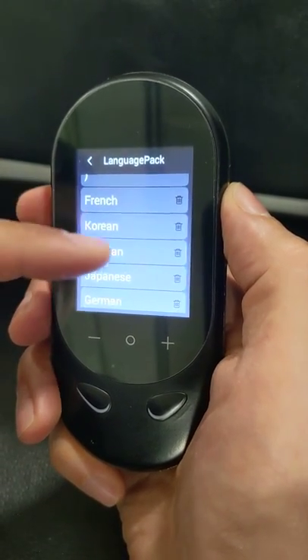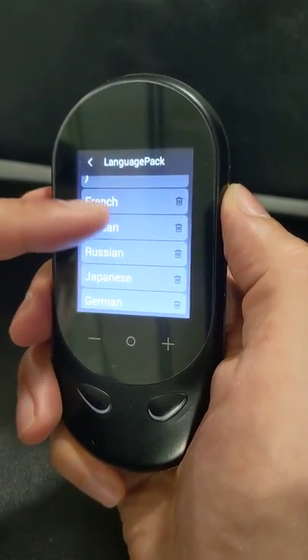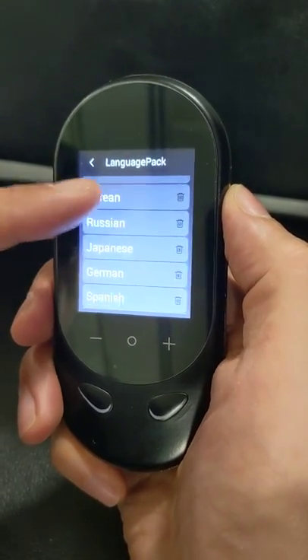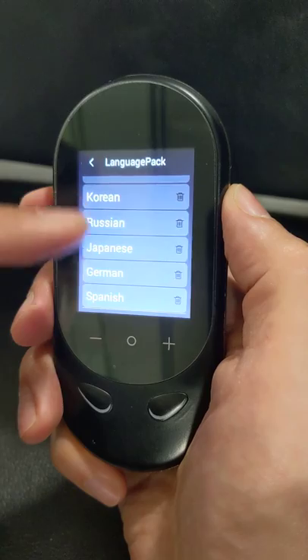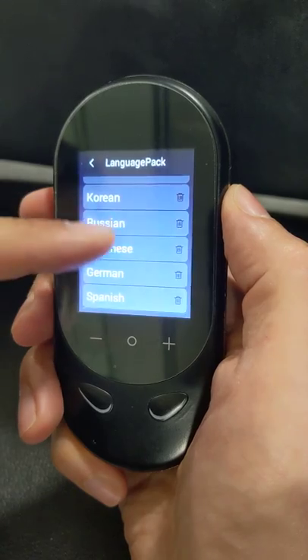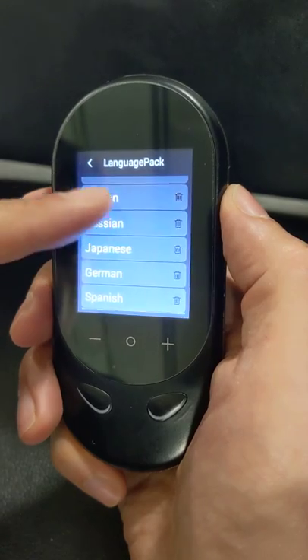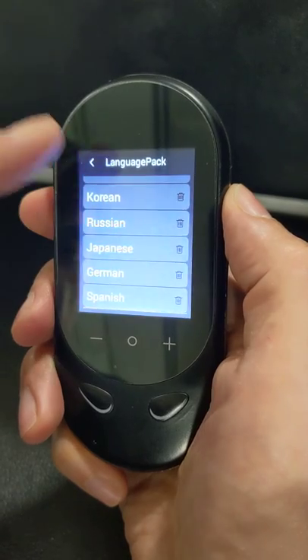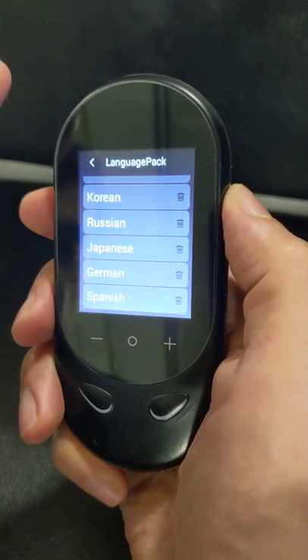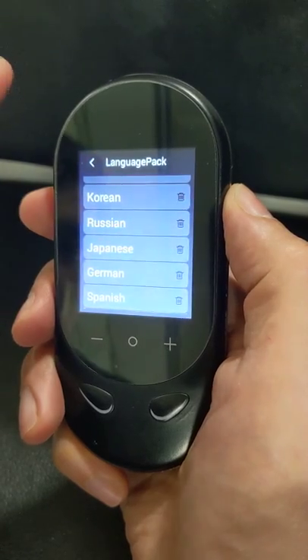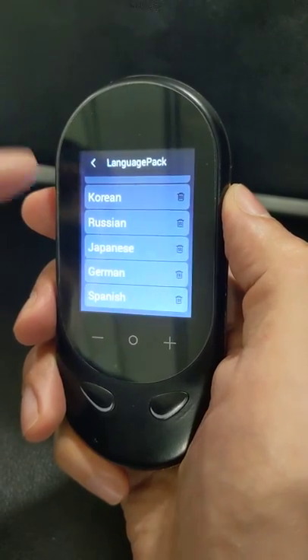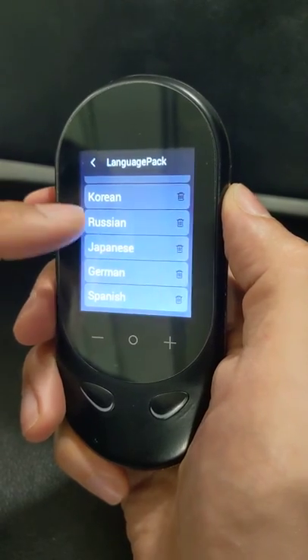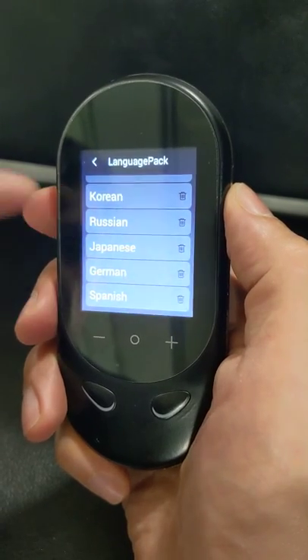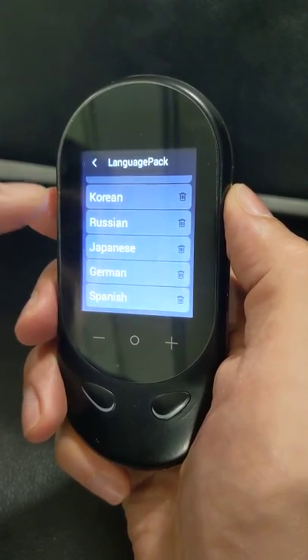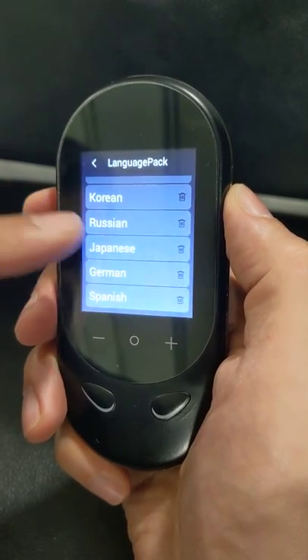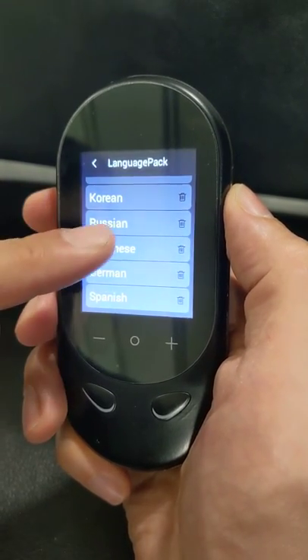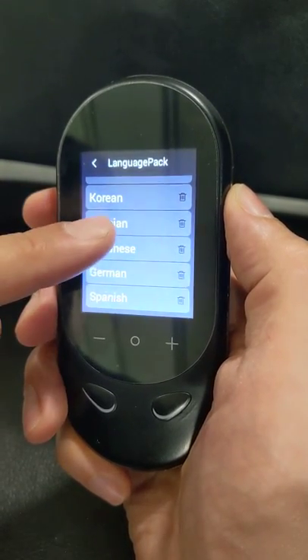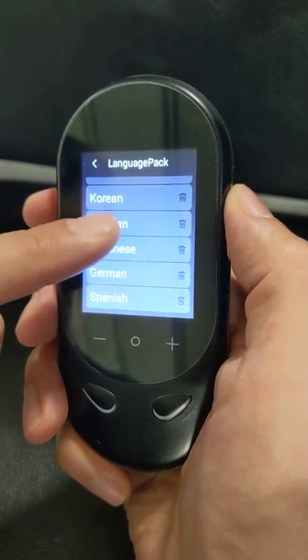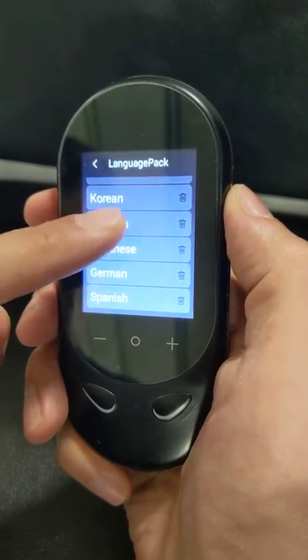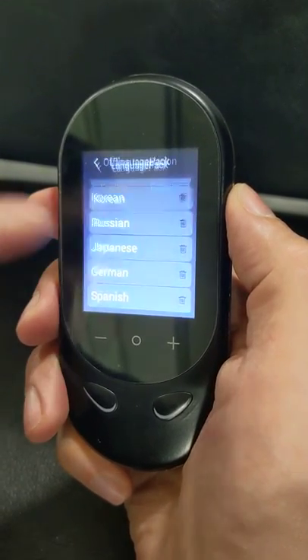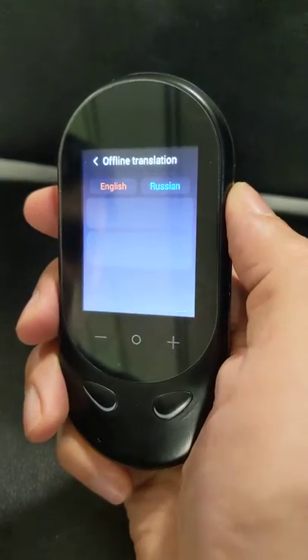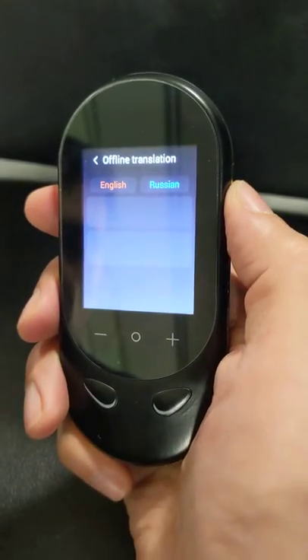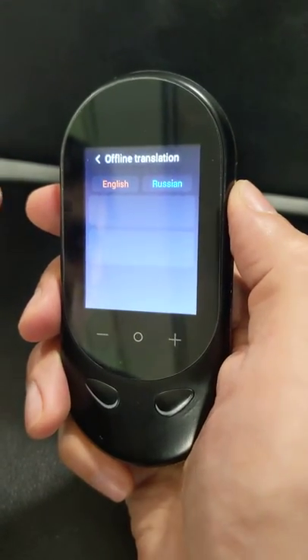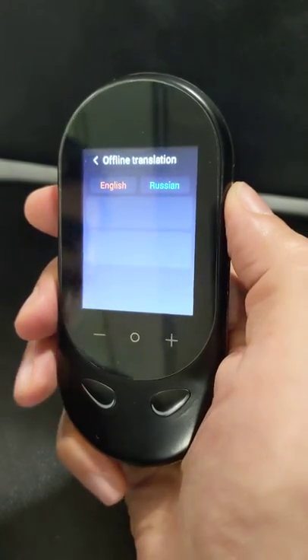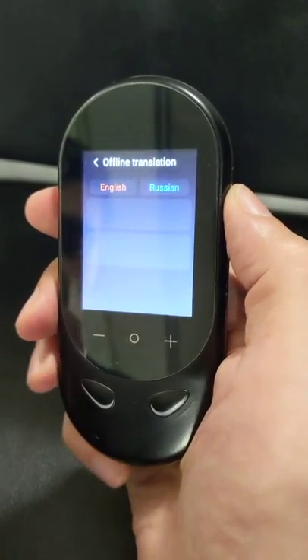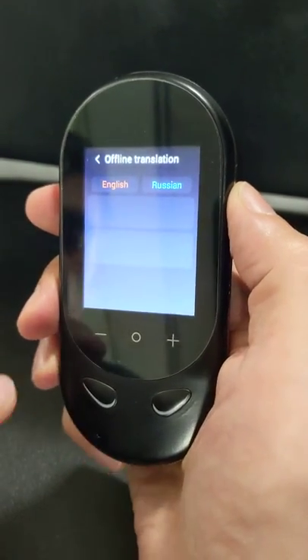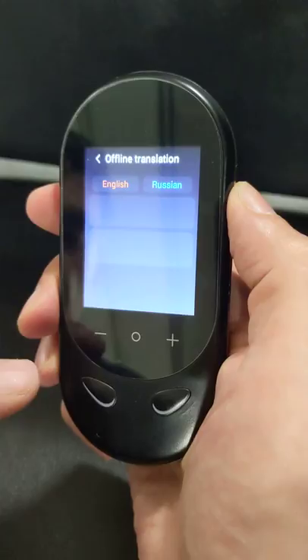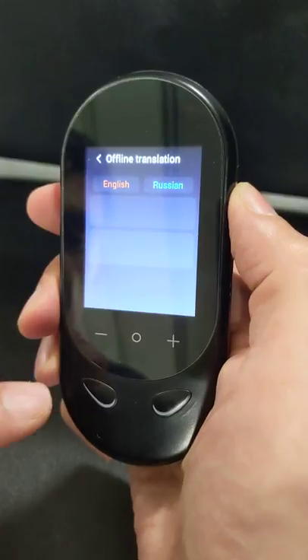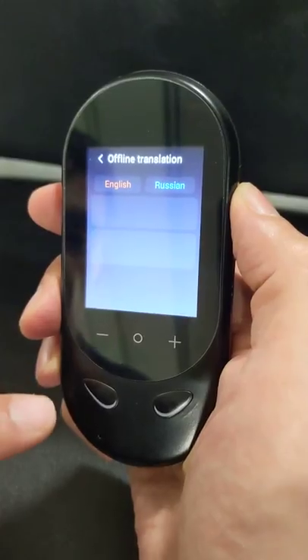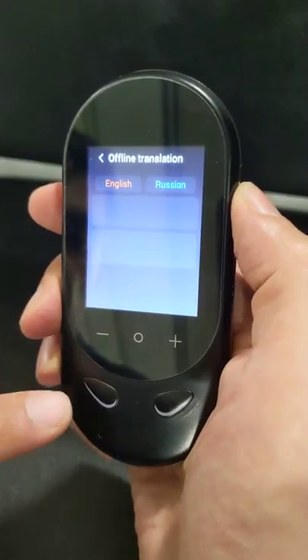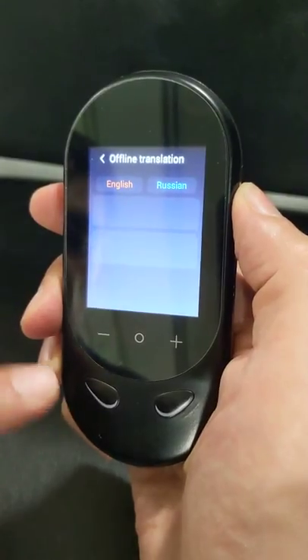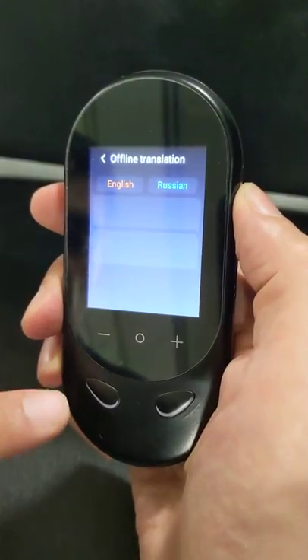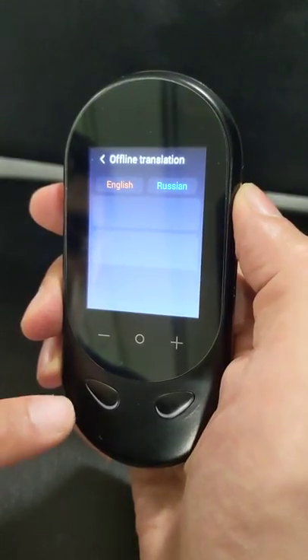Russian, Japanese, German, Spanish — let's say I will choose Russian, and after the beep you can press another button.